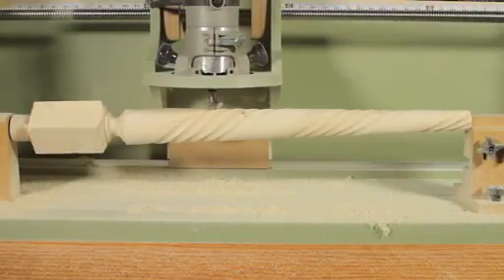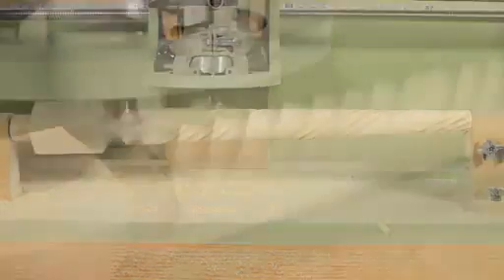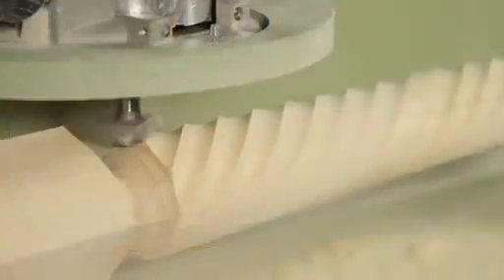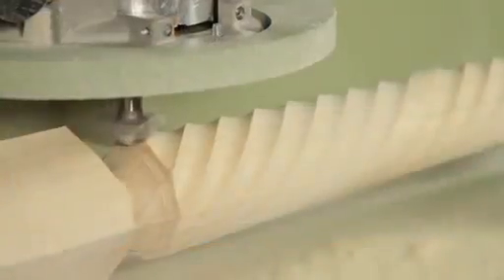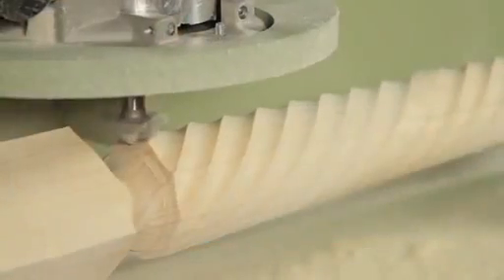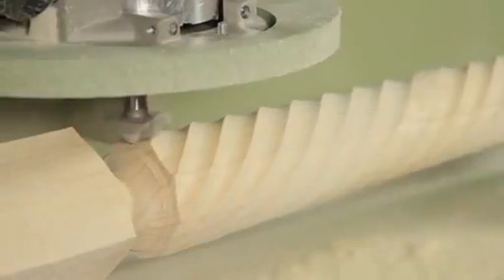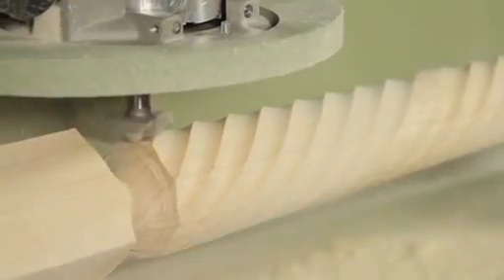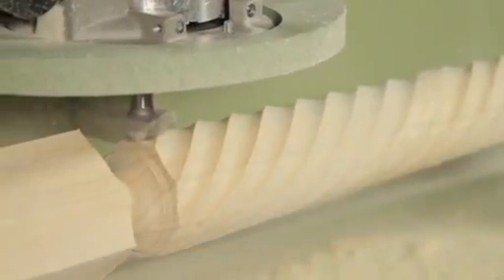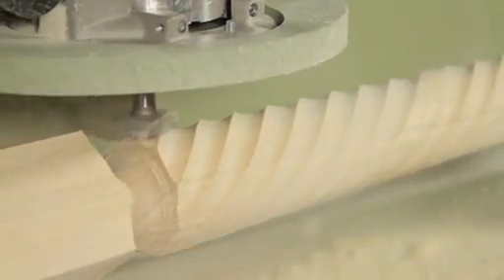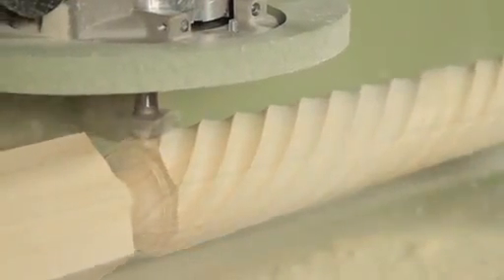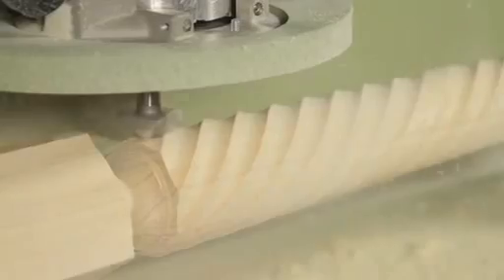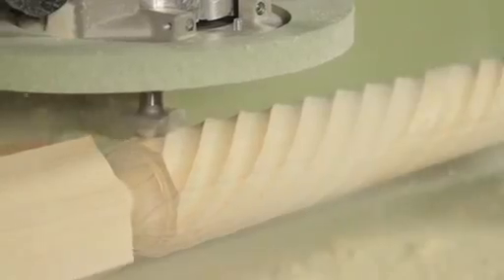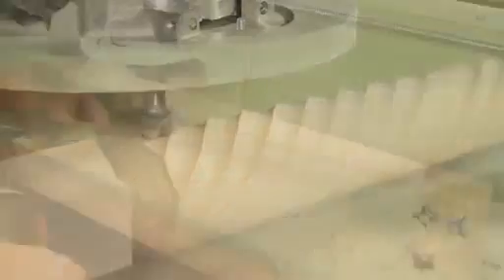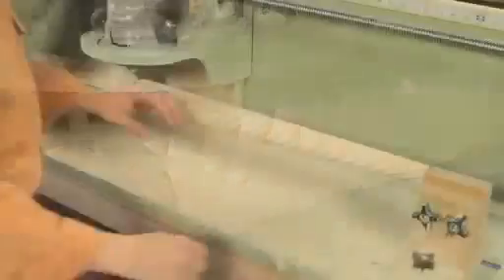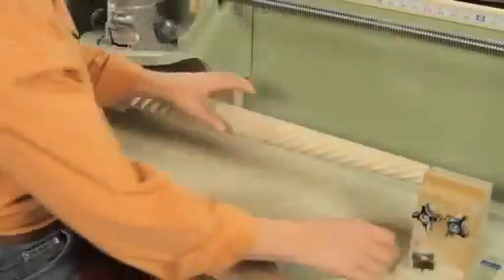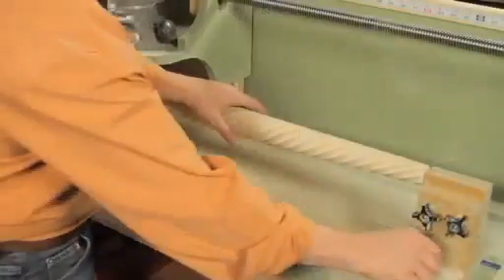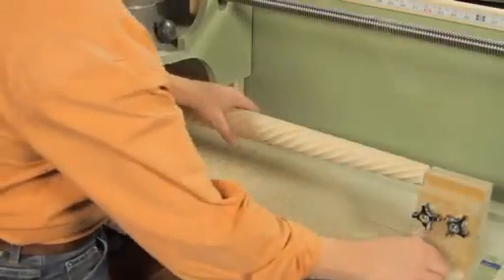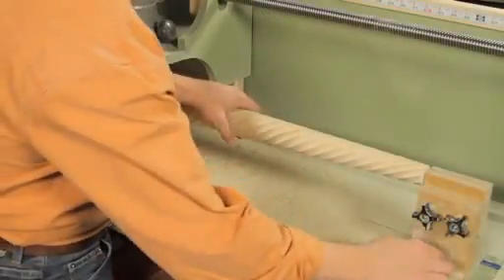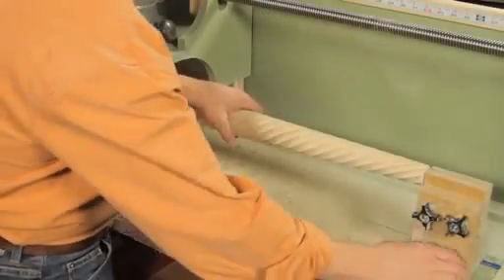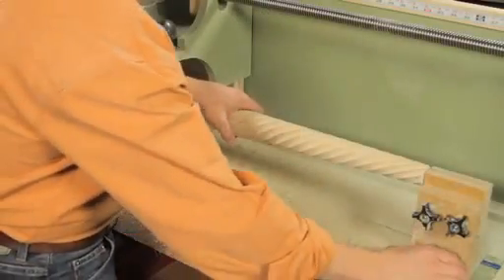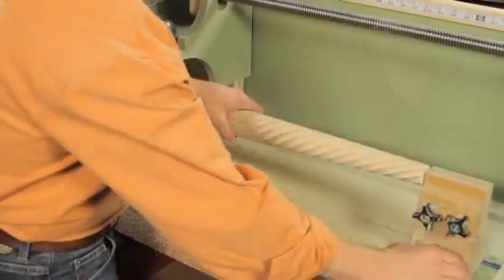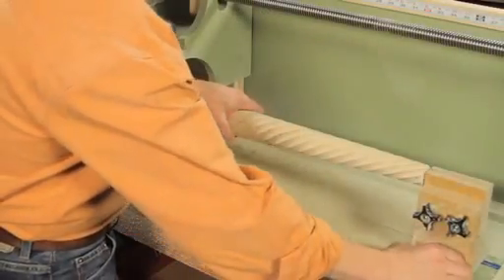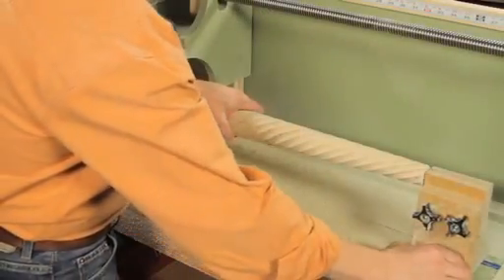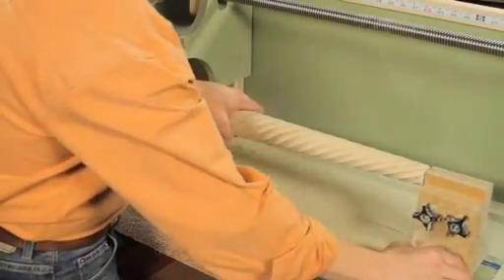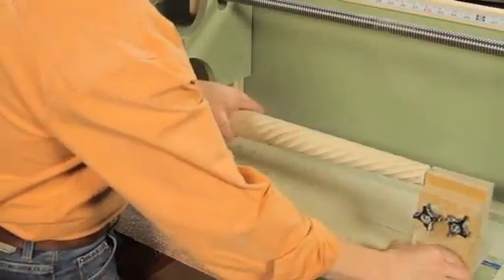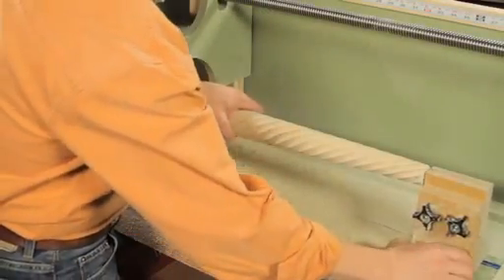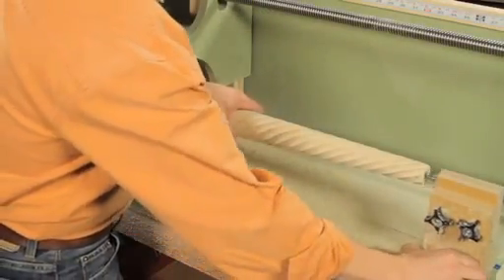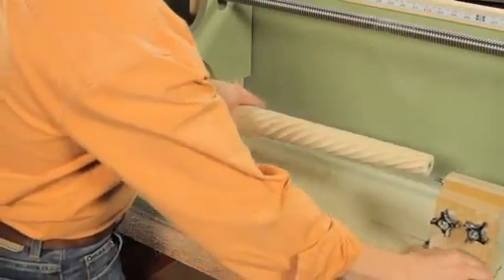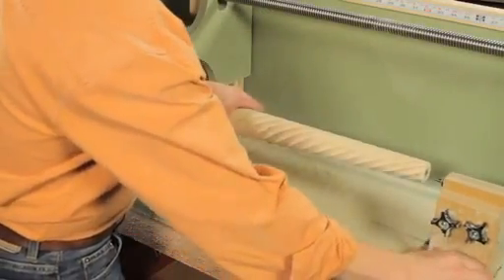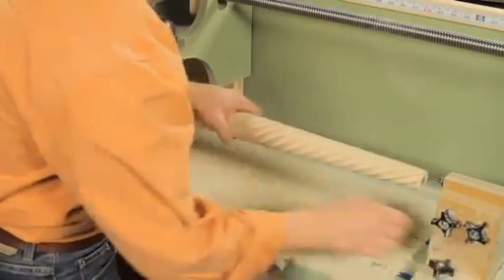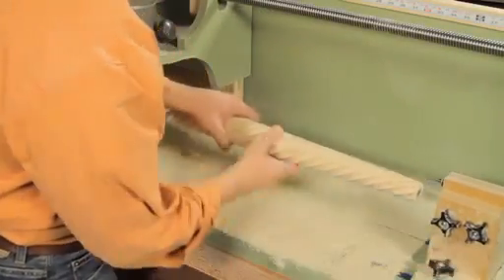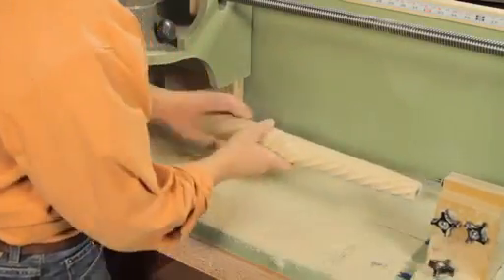Once the last spiral is complete, you can loosen the tailstock and remove the completed leg.